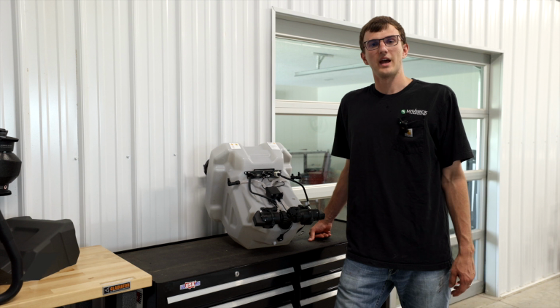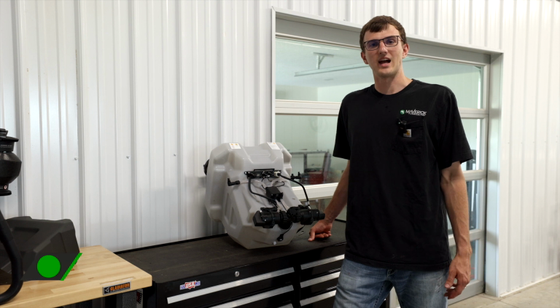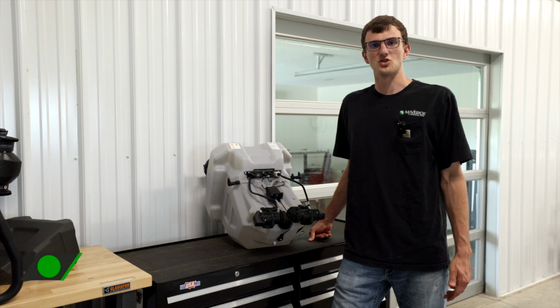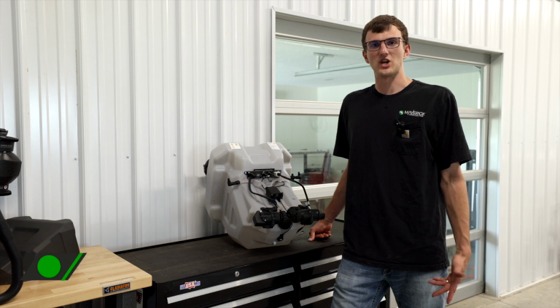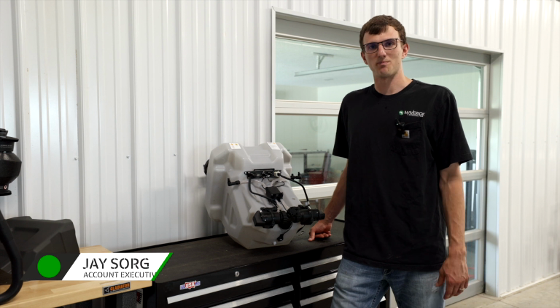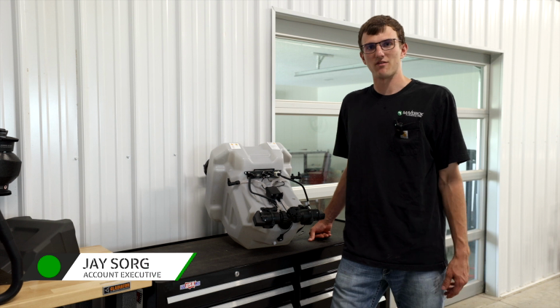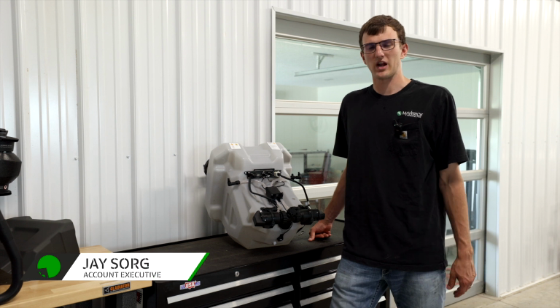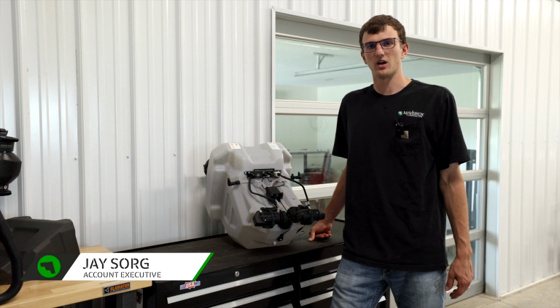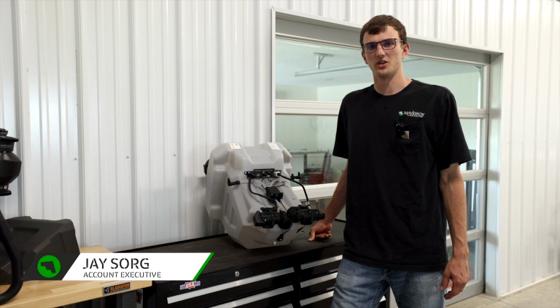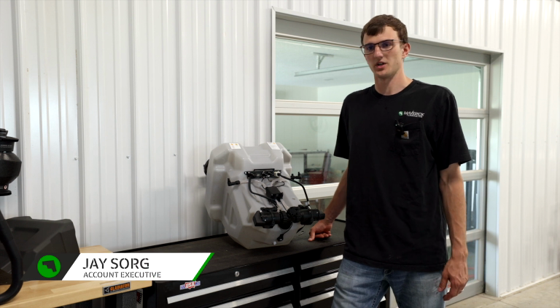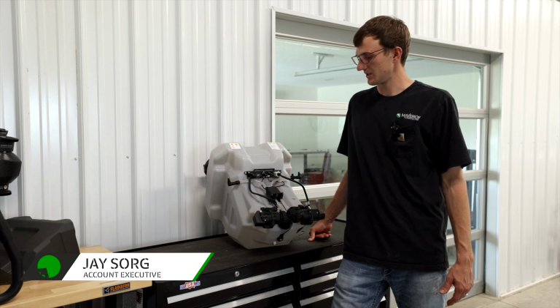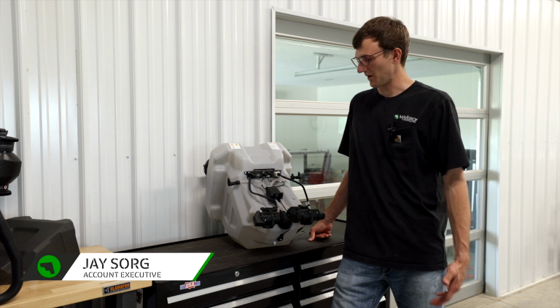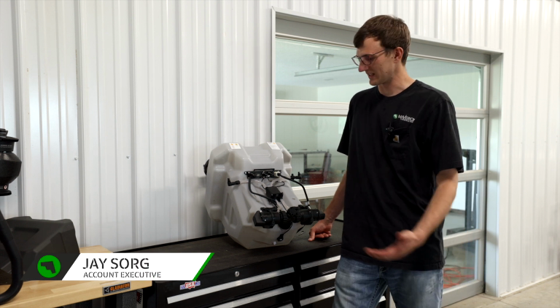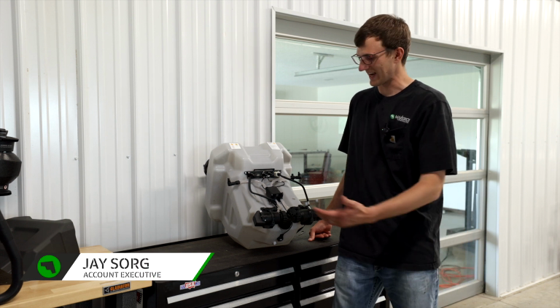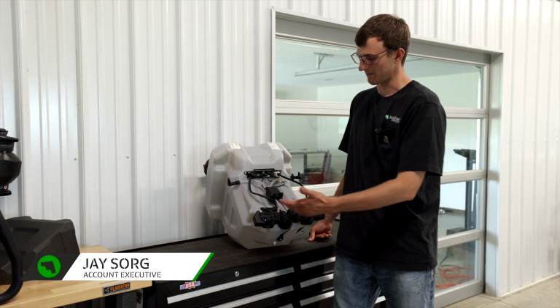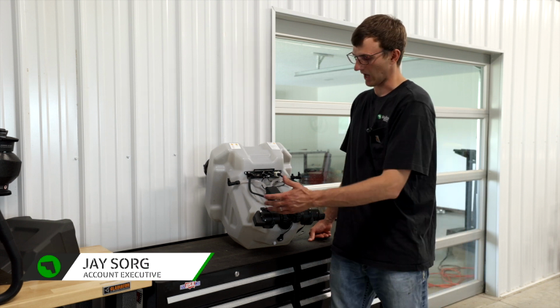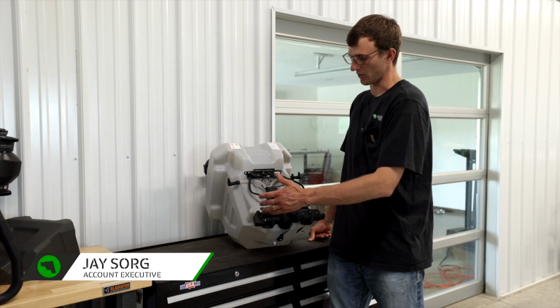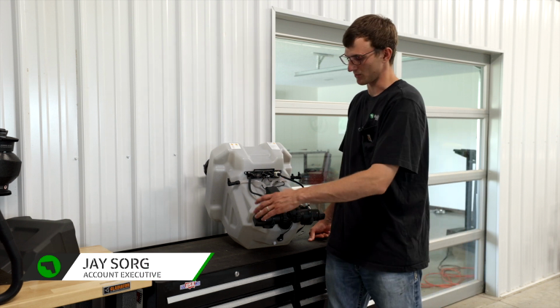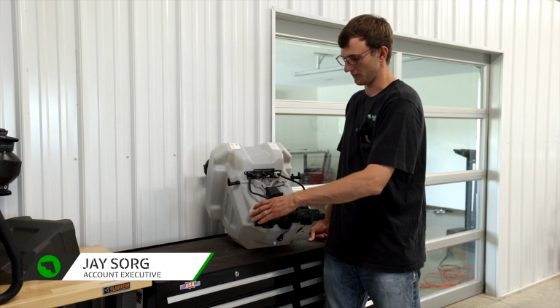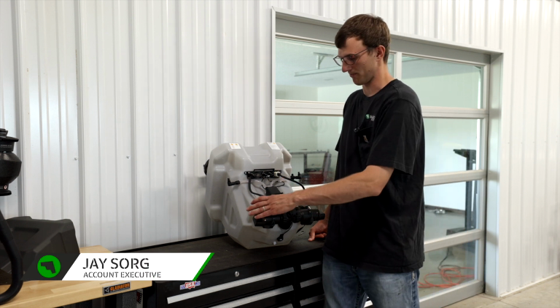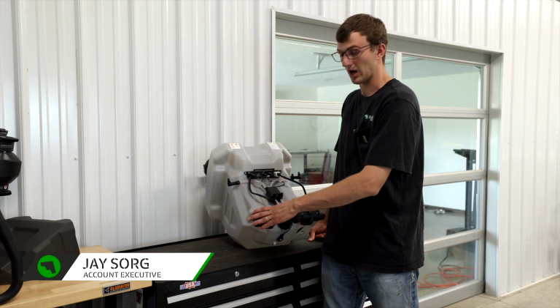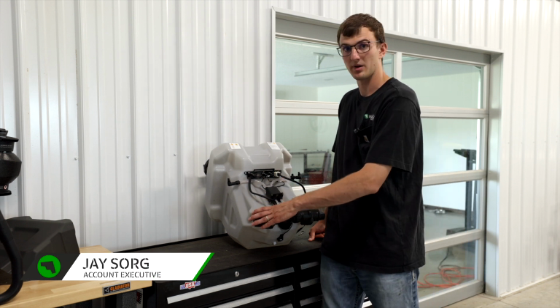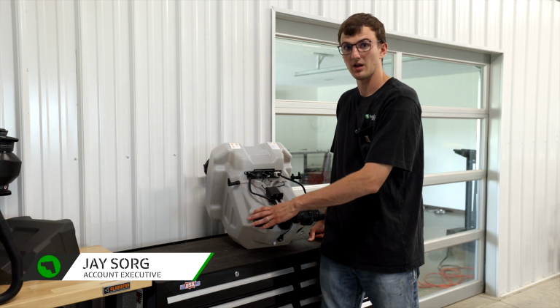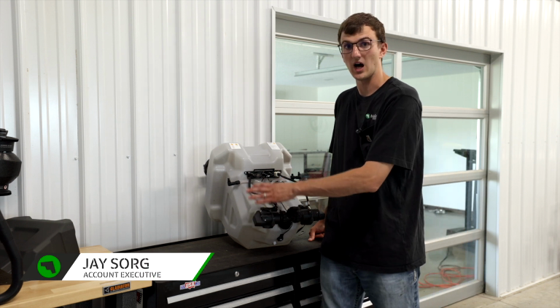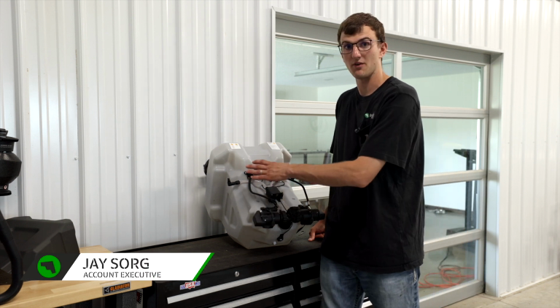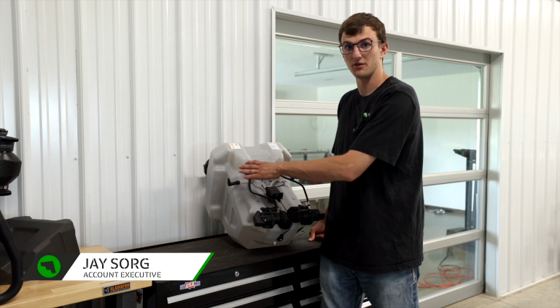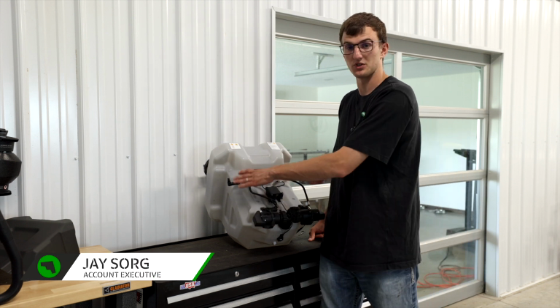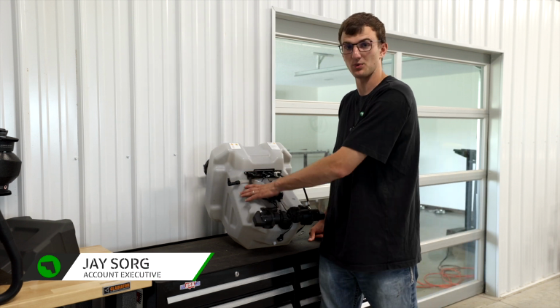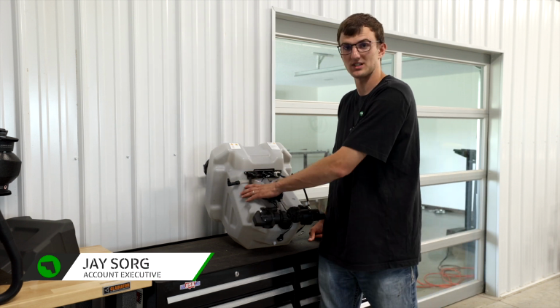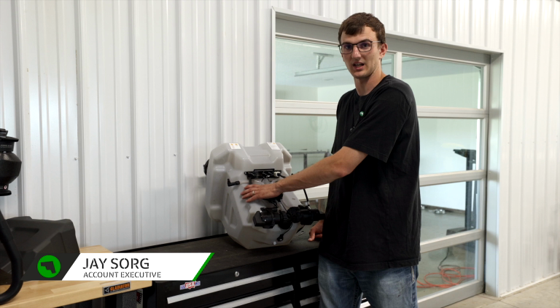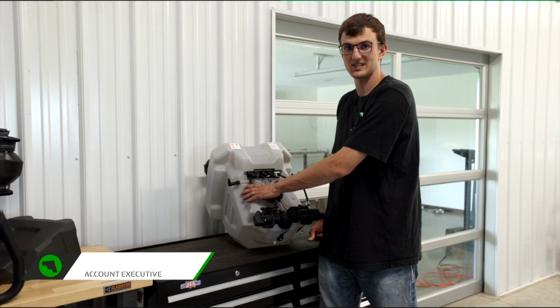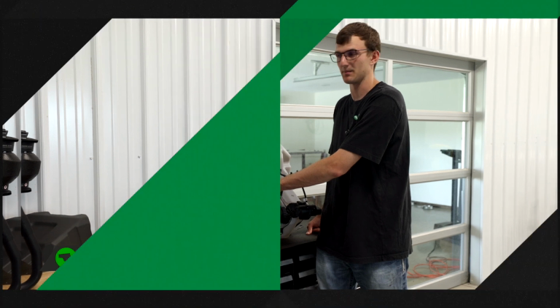Hey guys, it's Jay with Maverick Agriculture. Today we're going to talk about how to remove your pump off of your spray tank assembly.